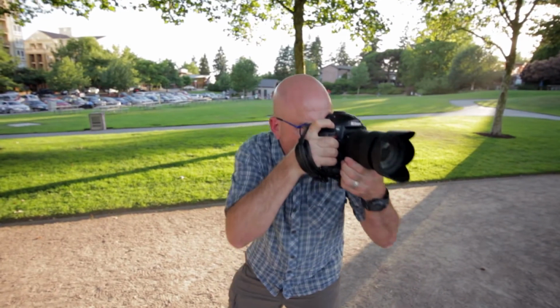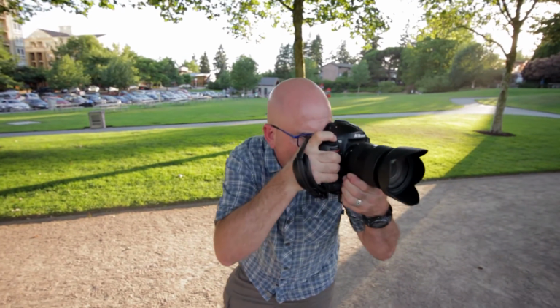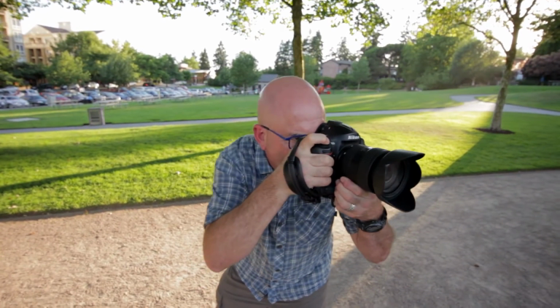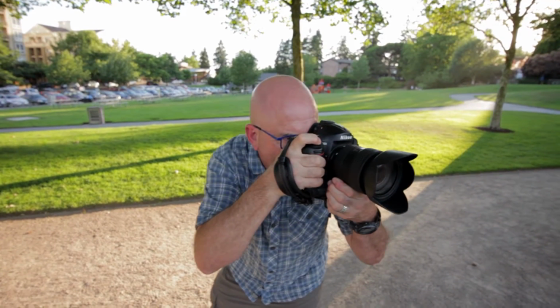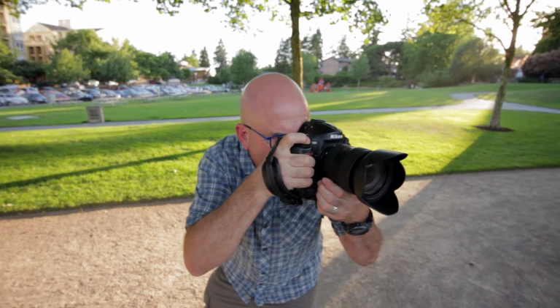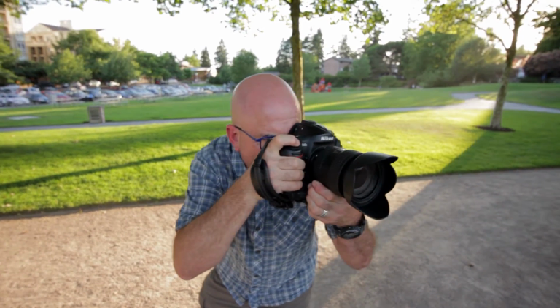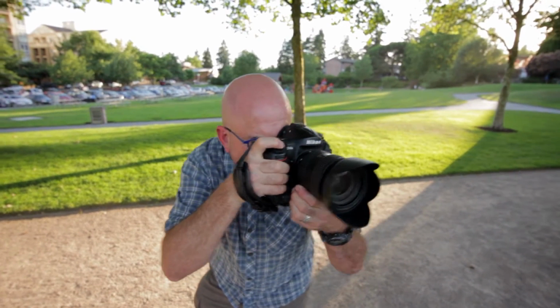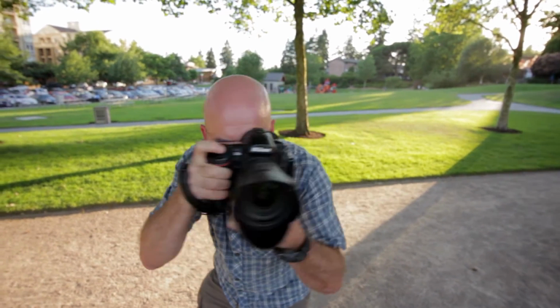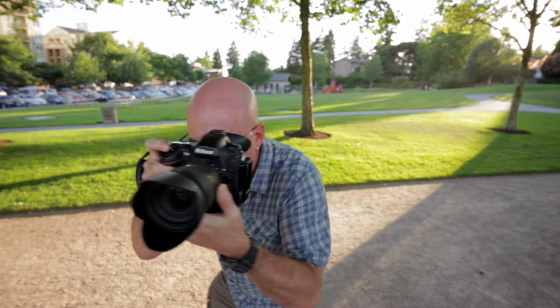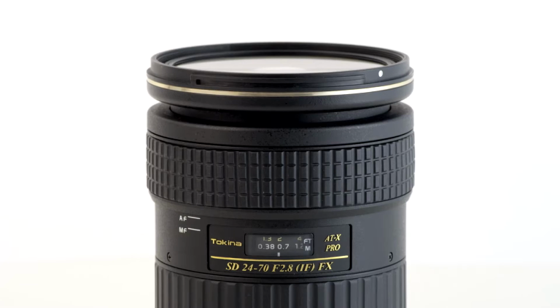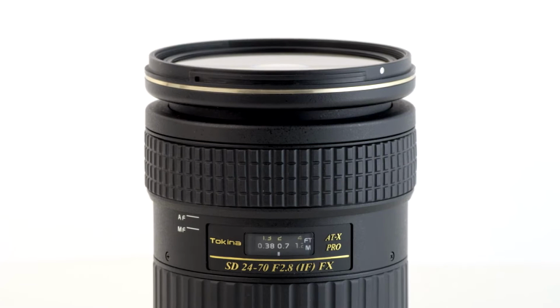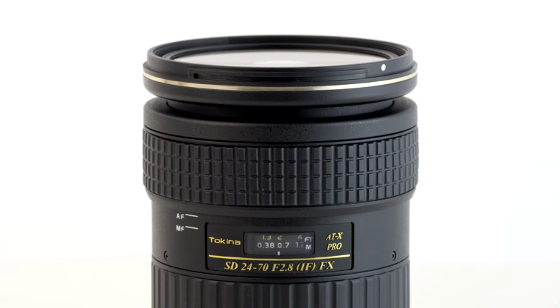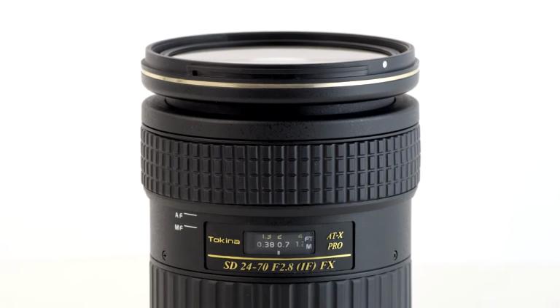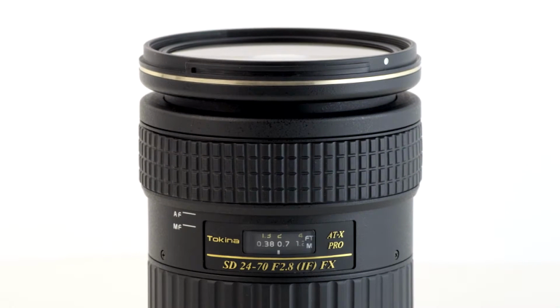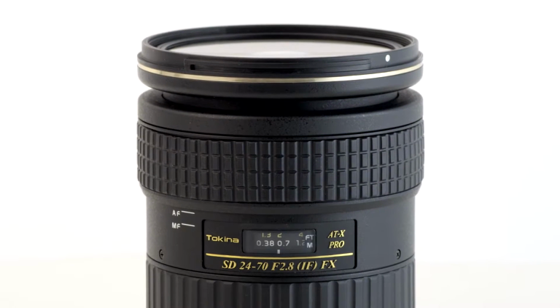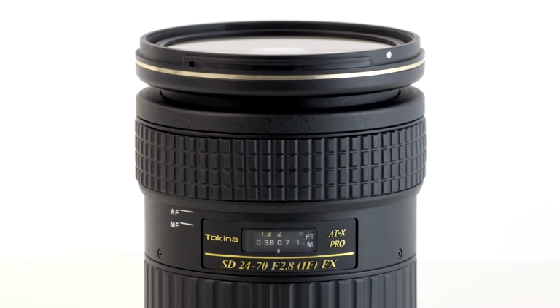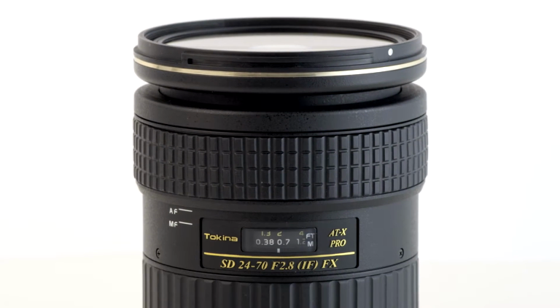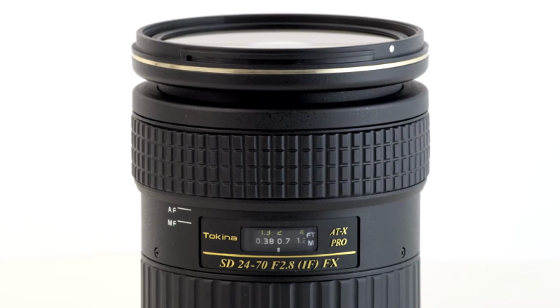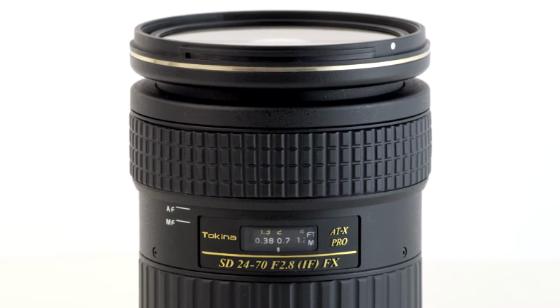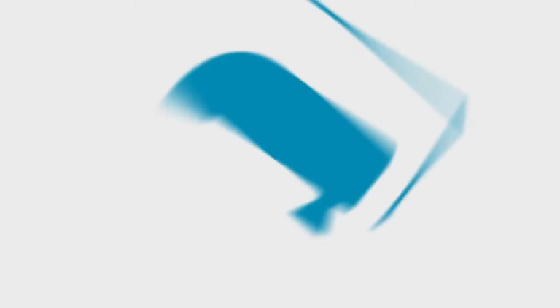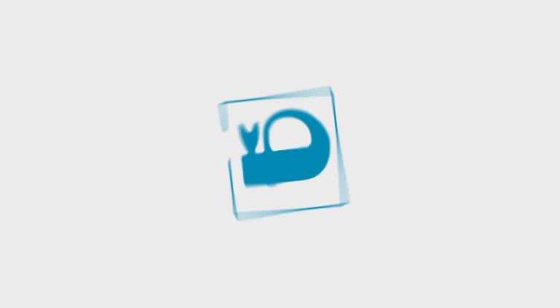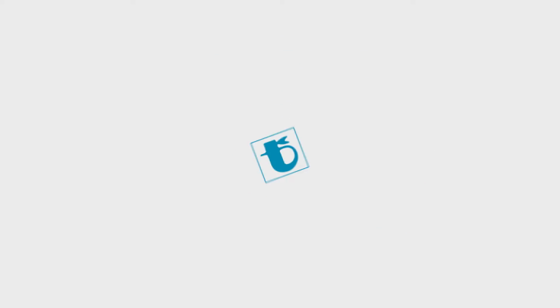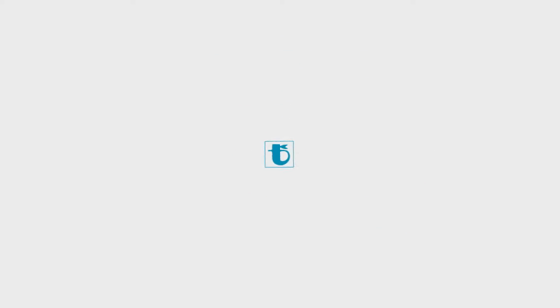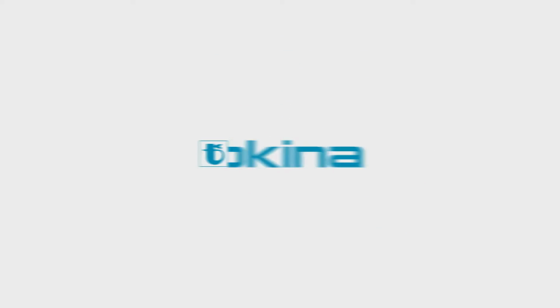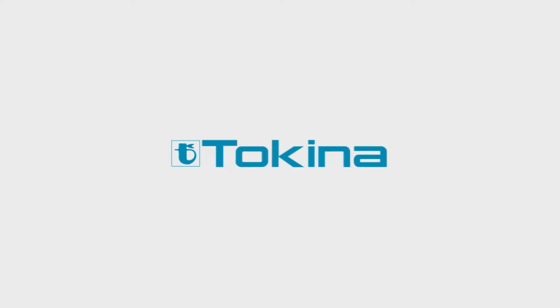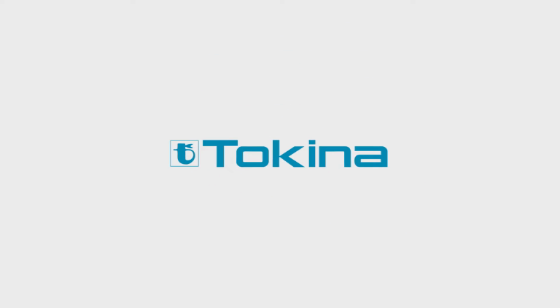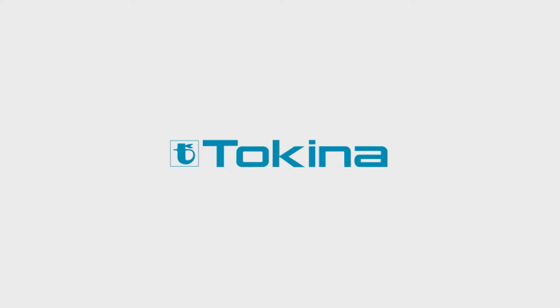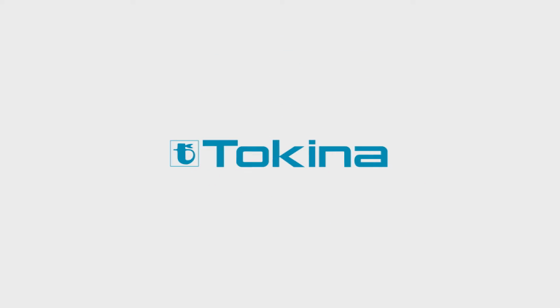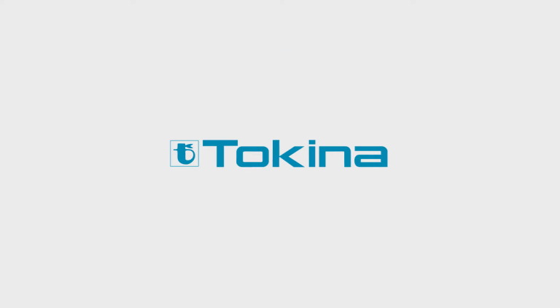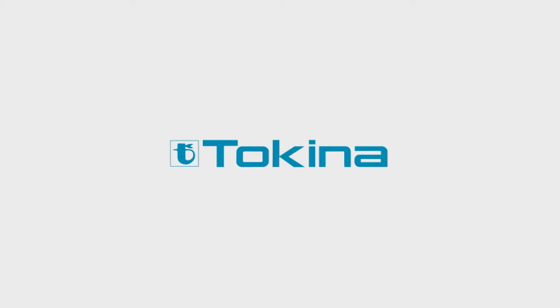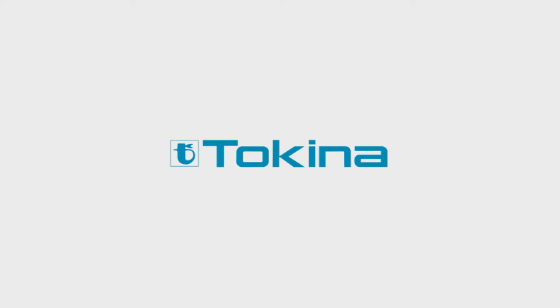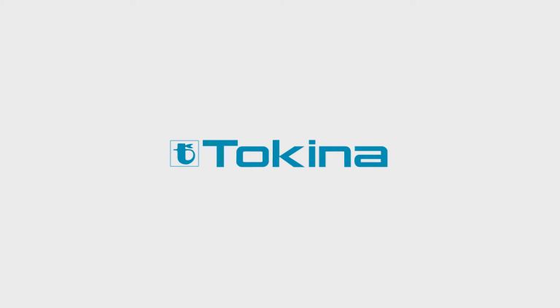Tokina continues its evolution of excellence by using the most state-of-the-art technology. Tokina, where imagination finds focus.